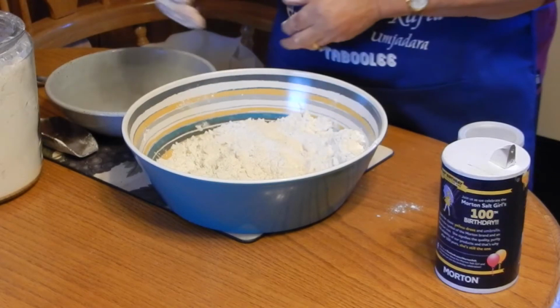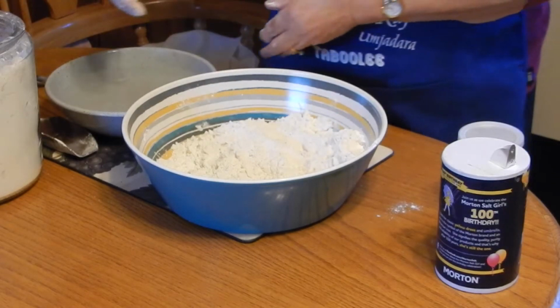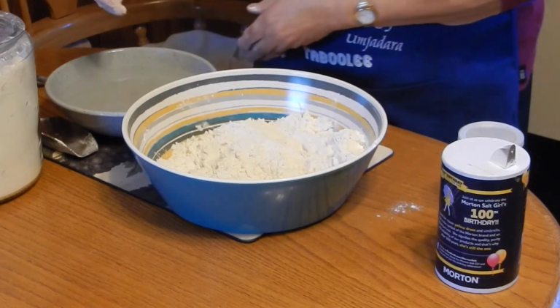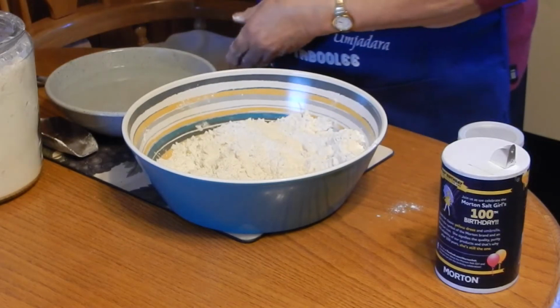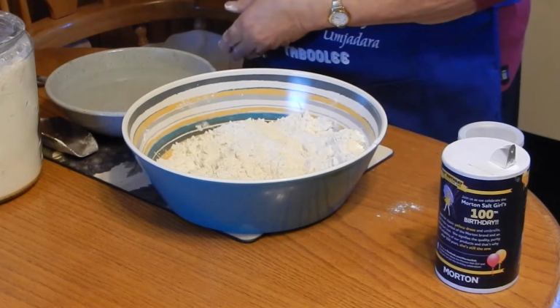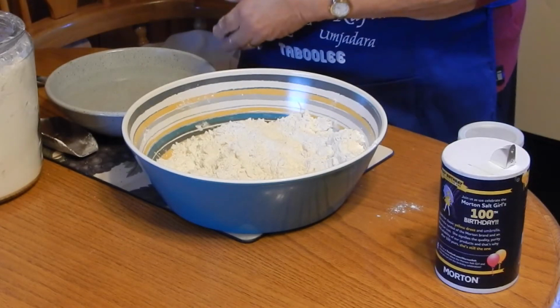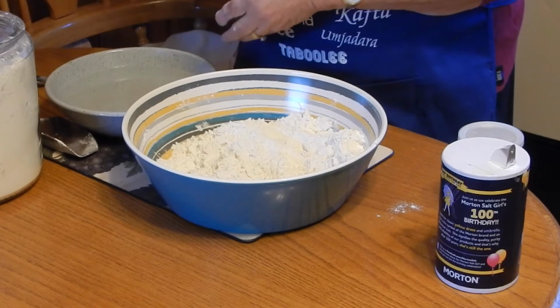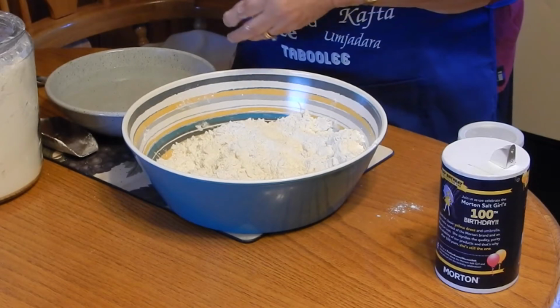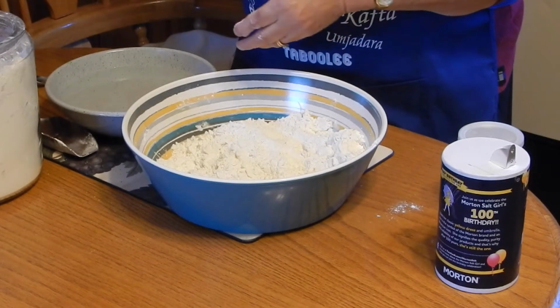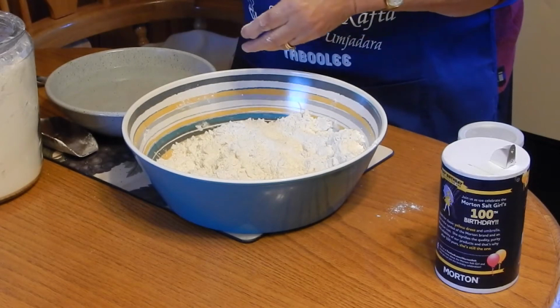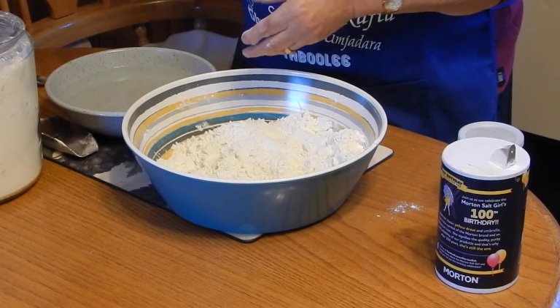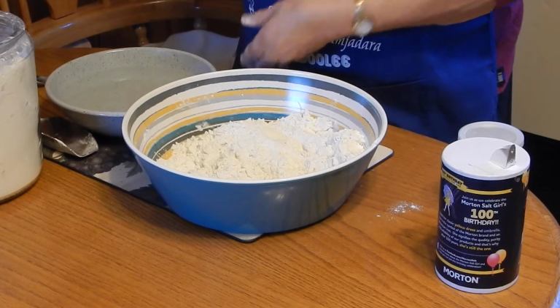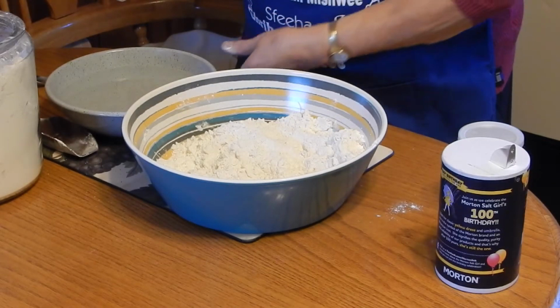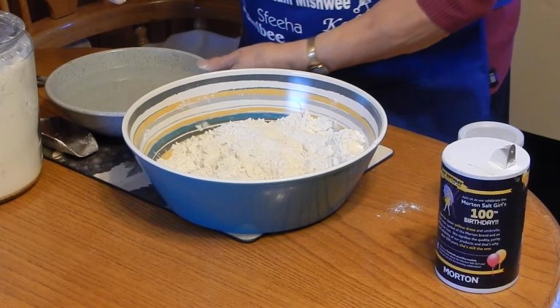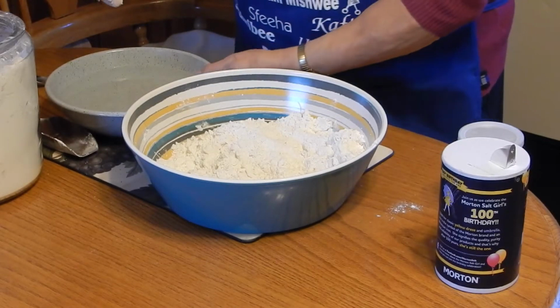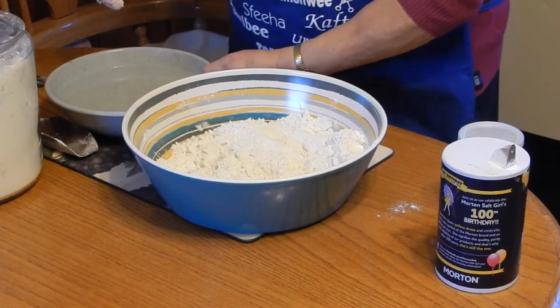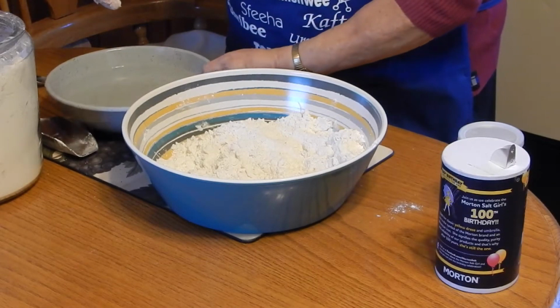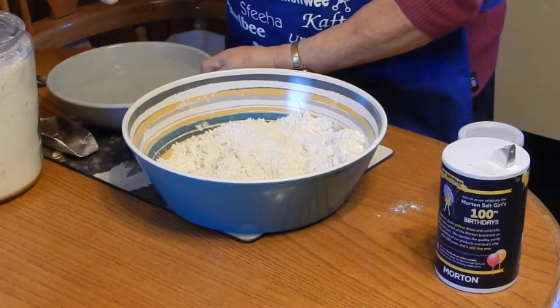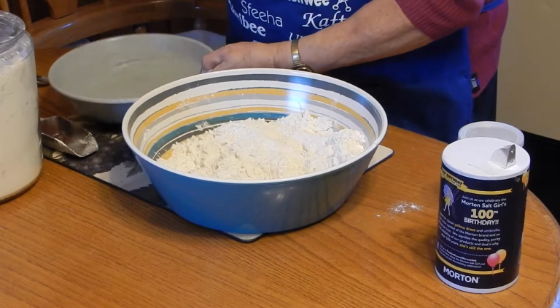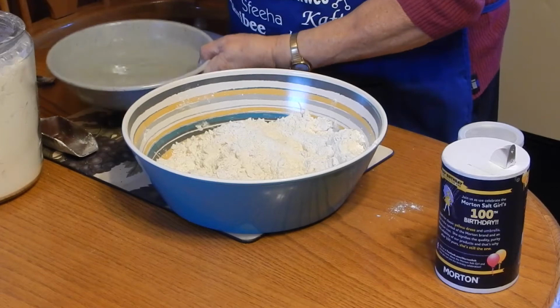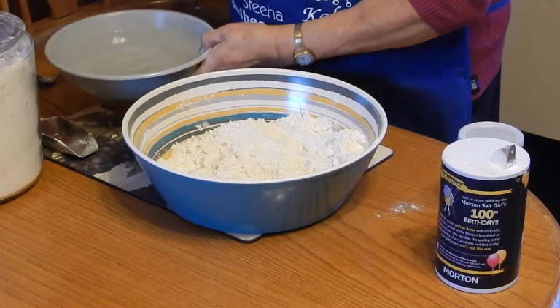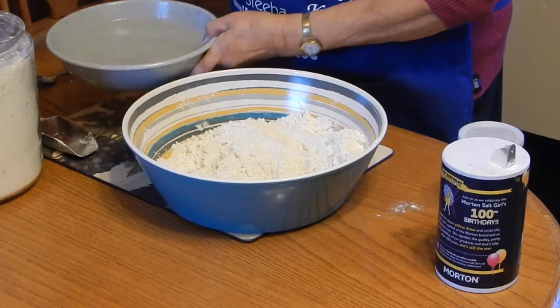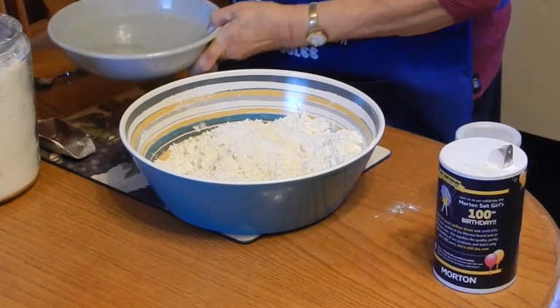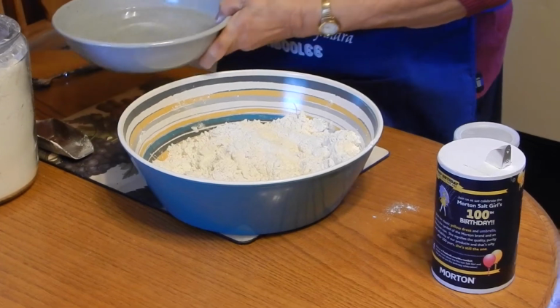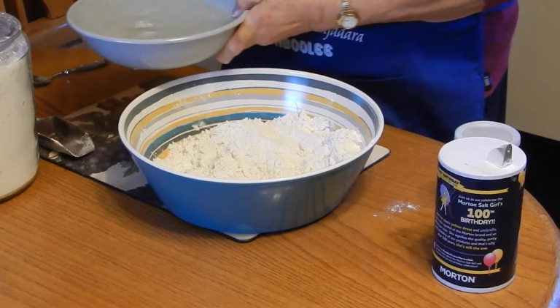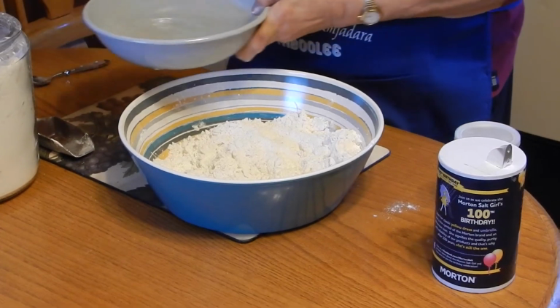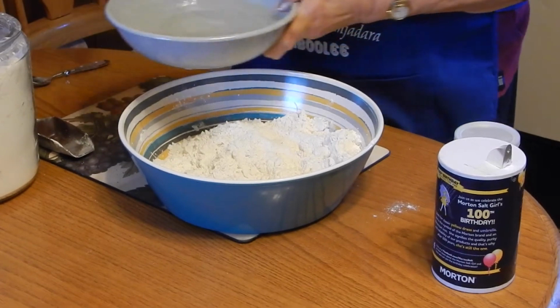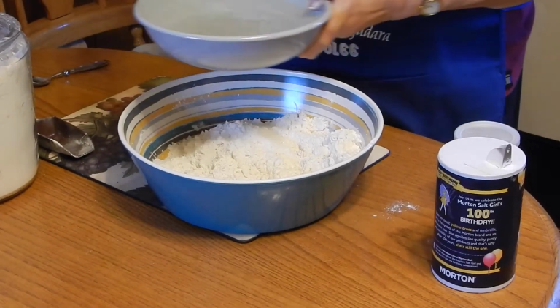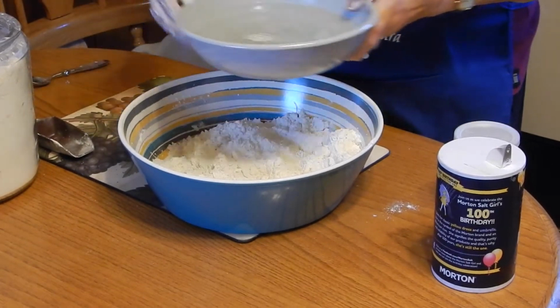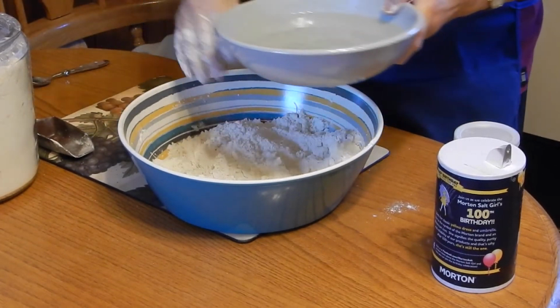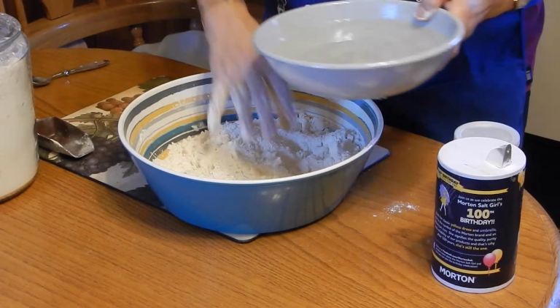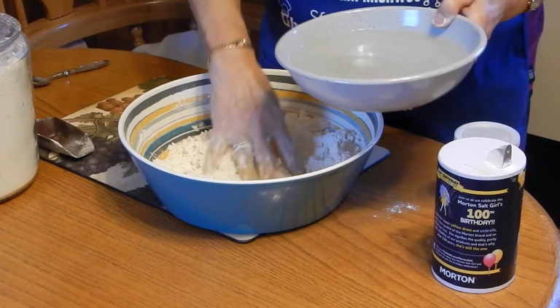Now I'm going to add some water. I don't measure that — I'll just add some water.